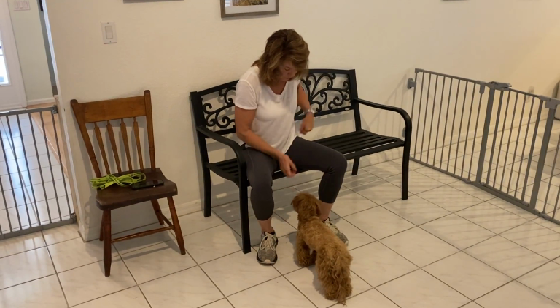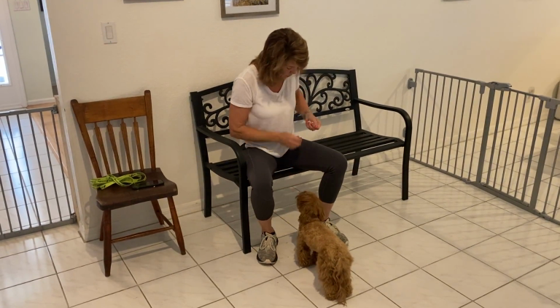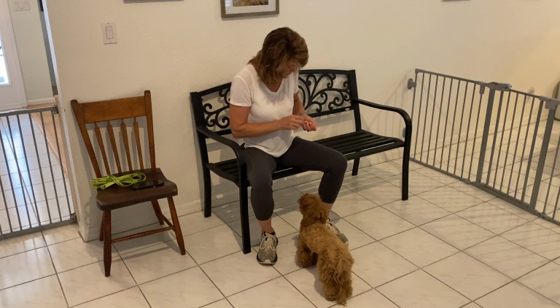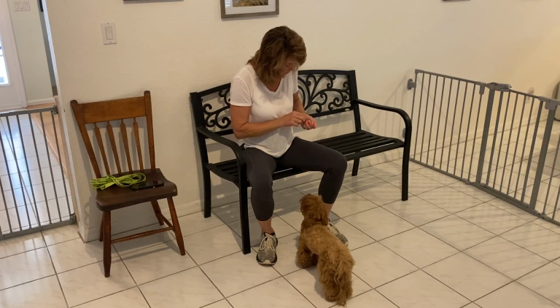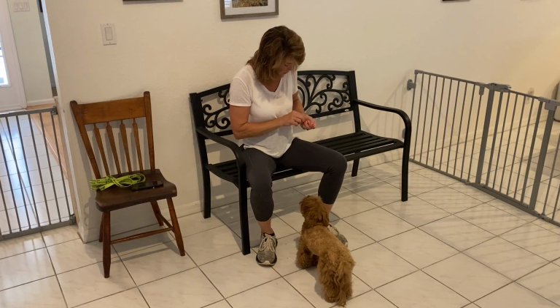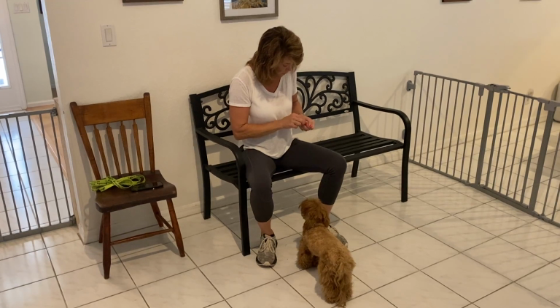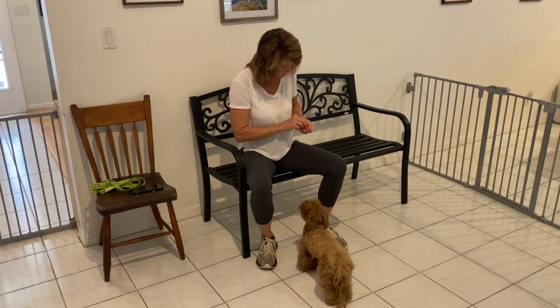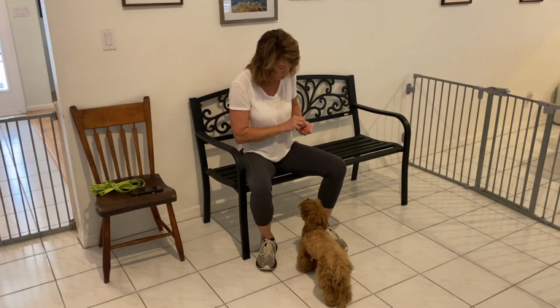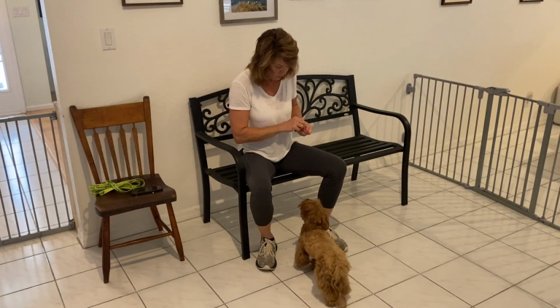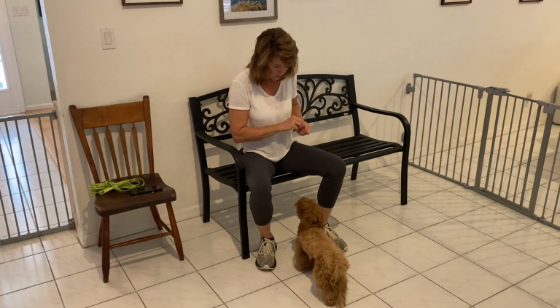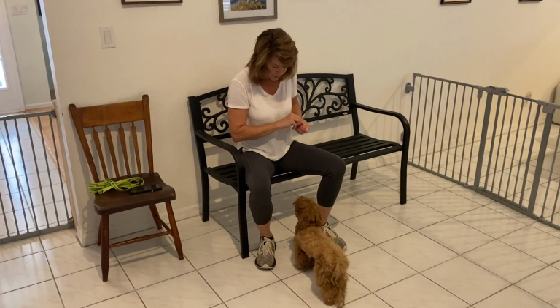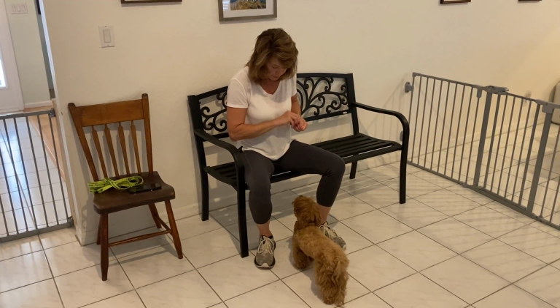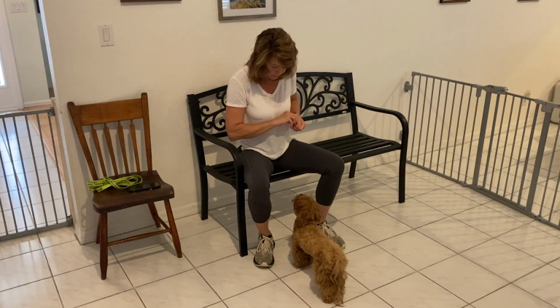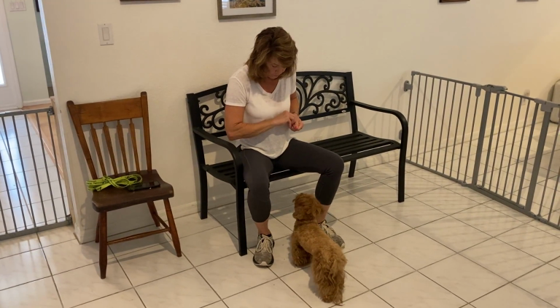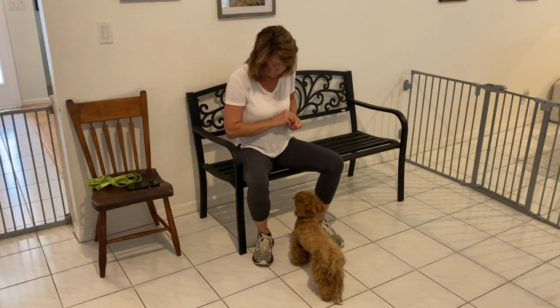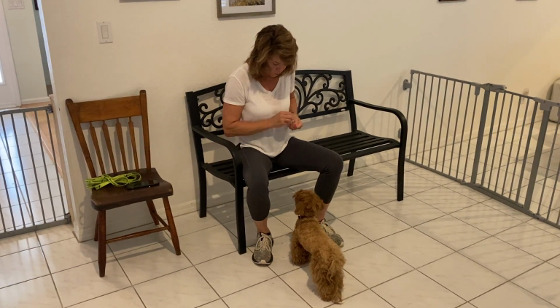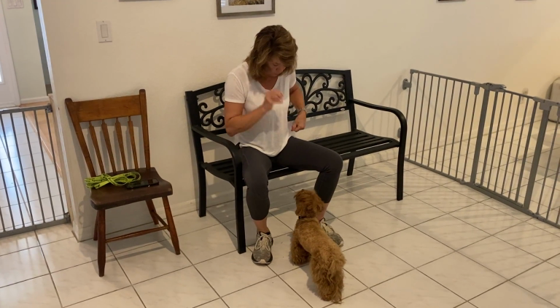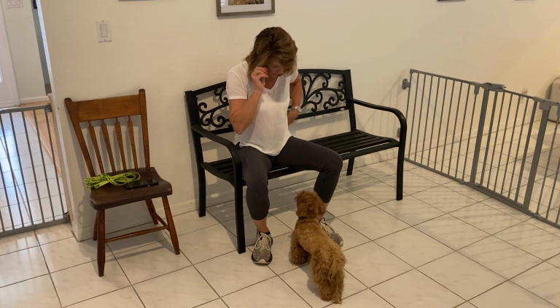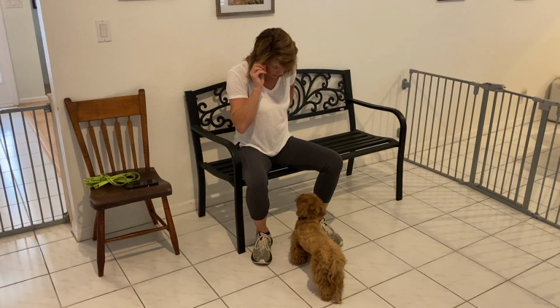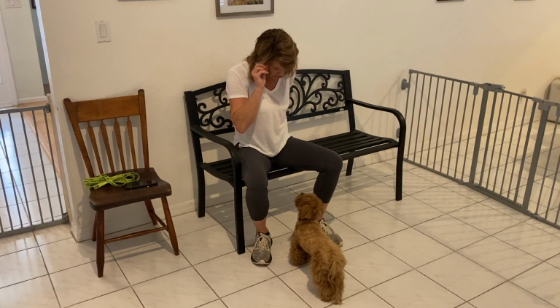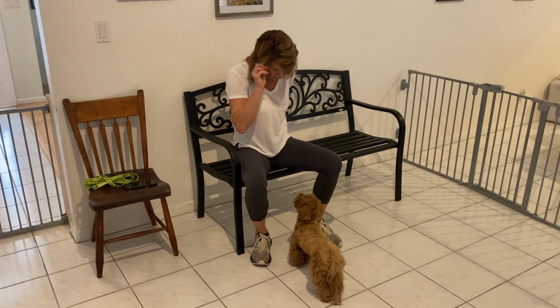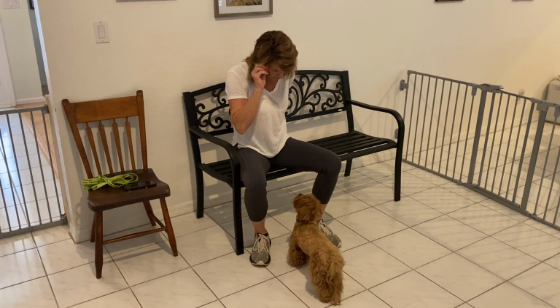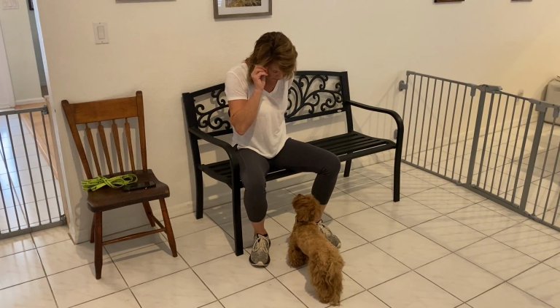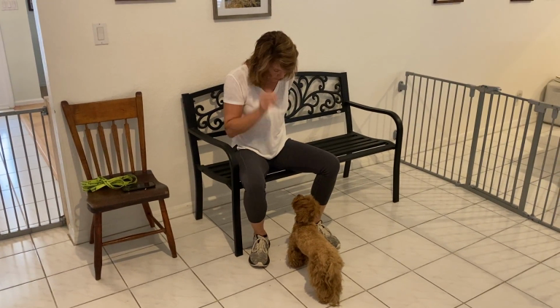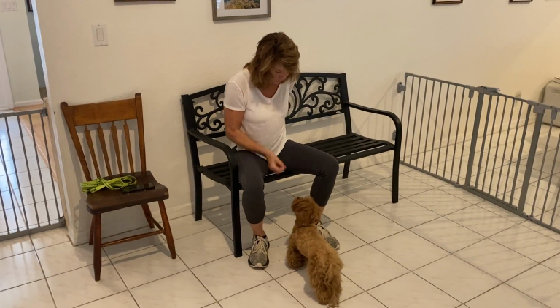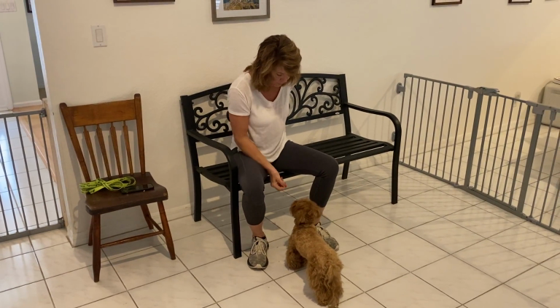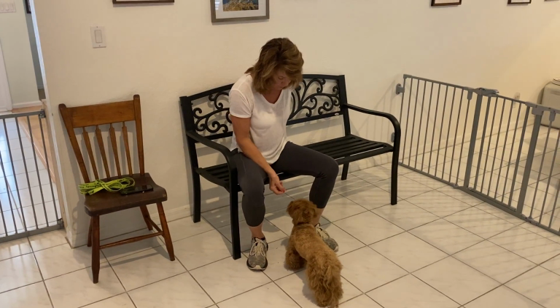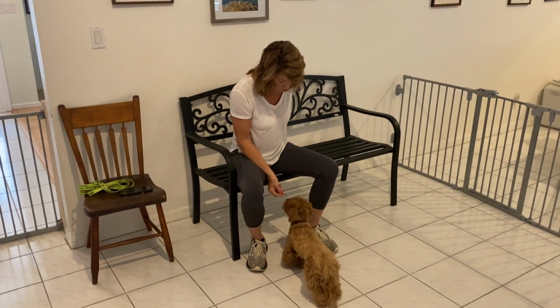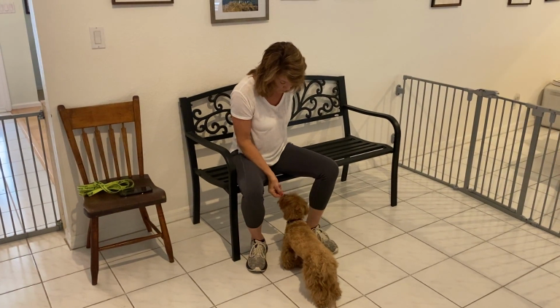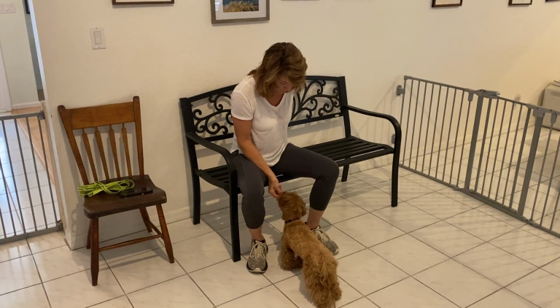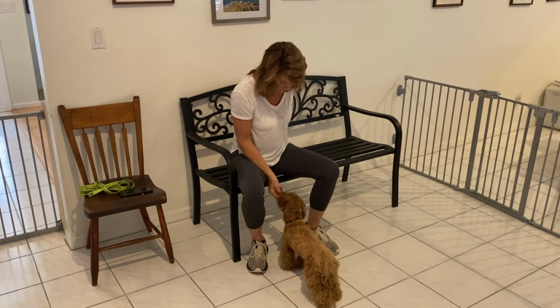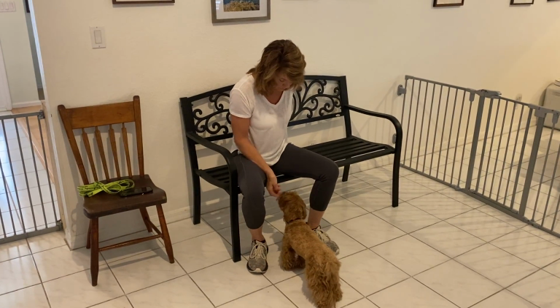Good girl. Good job, Ruby. Ruby. Yes! Nice. Good focus.